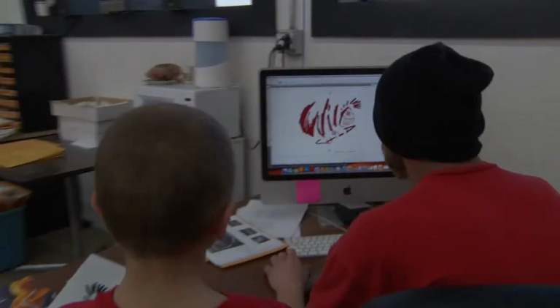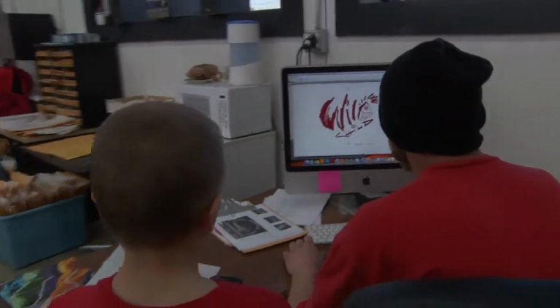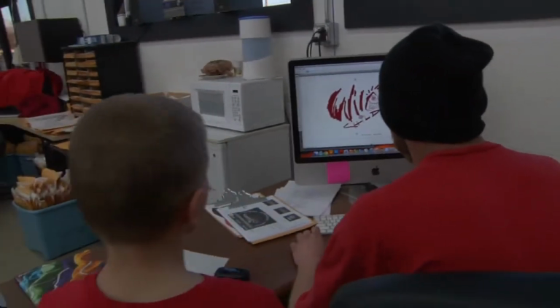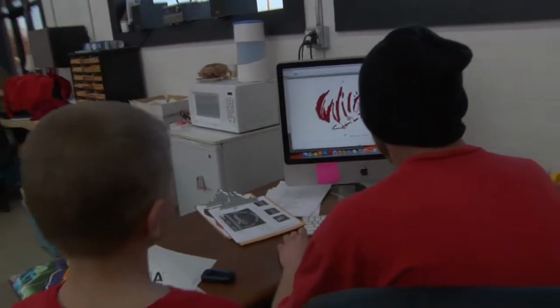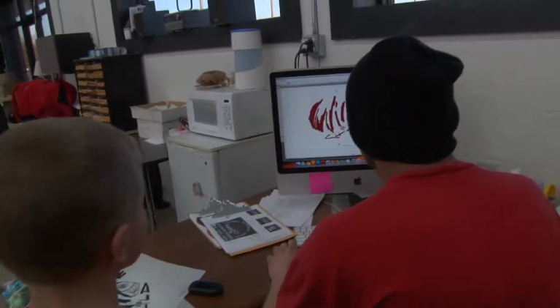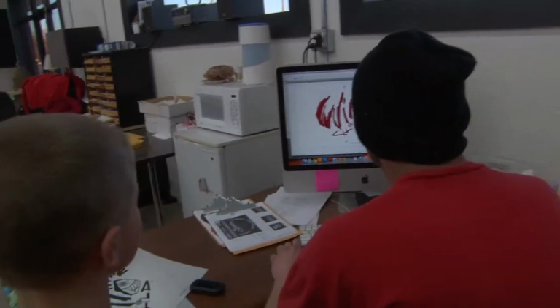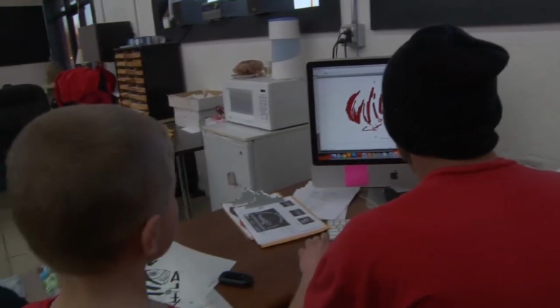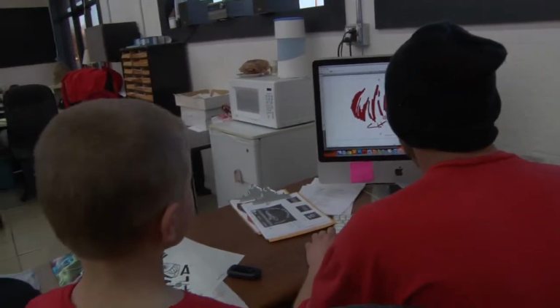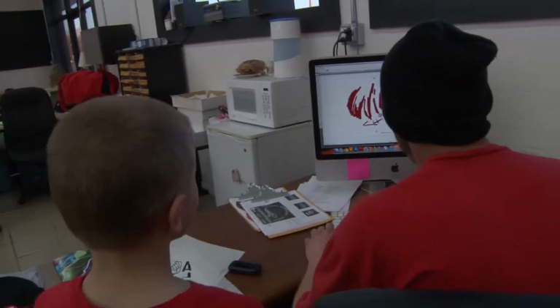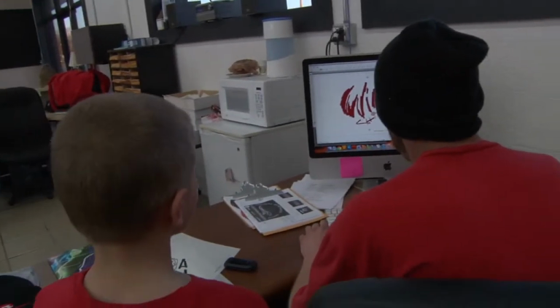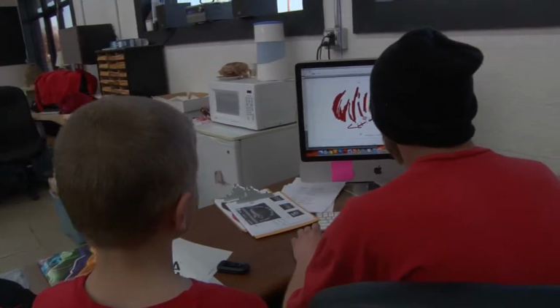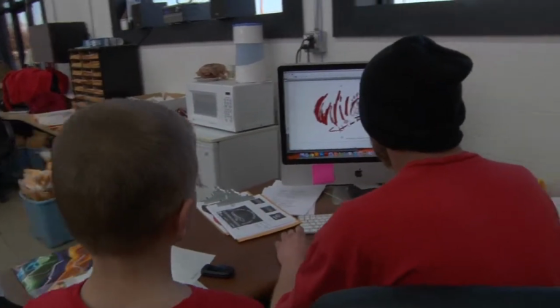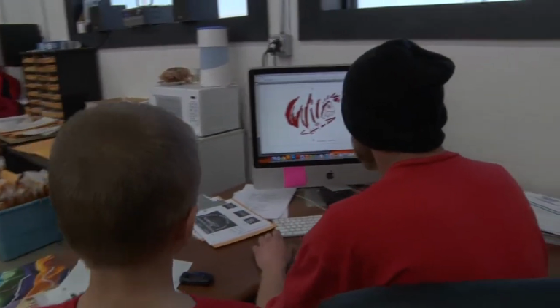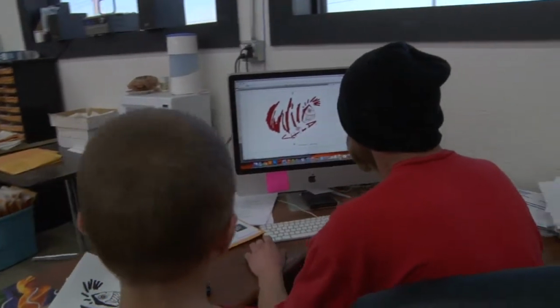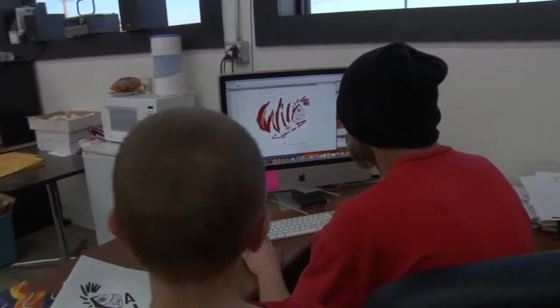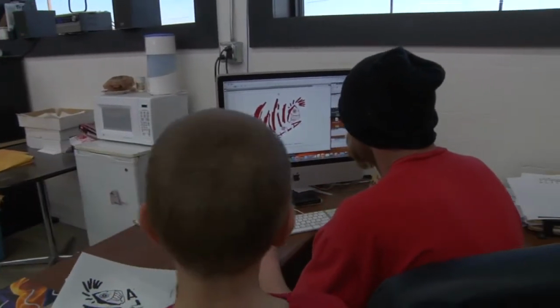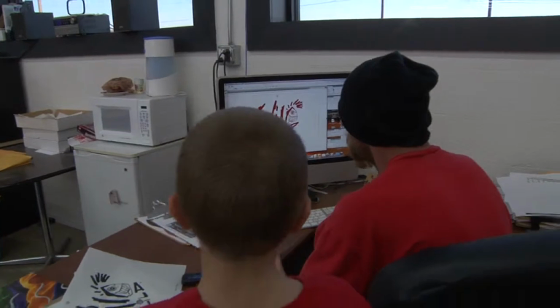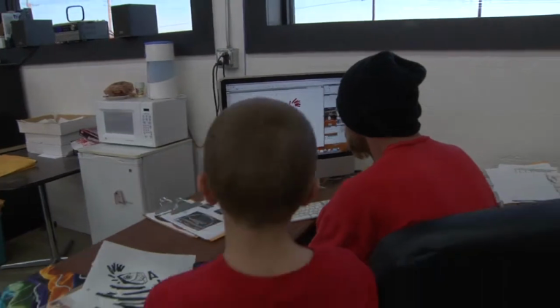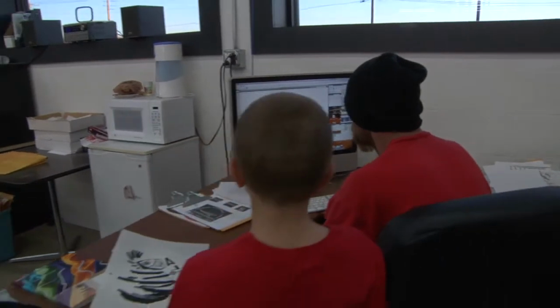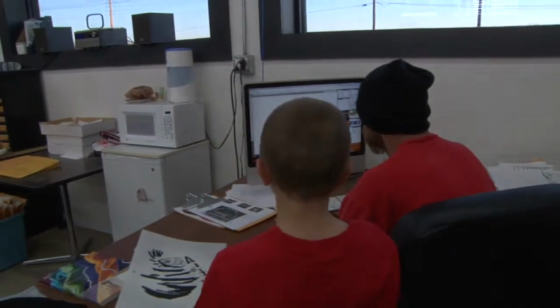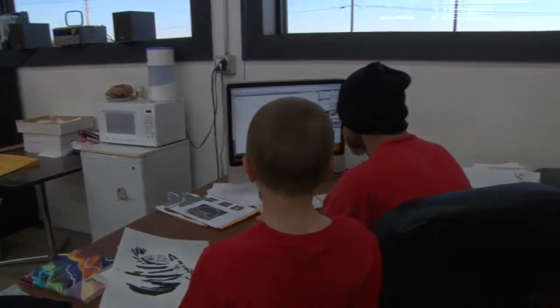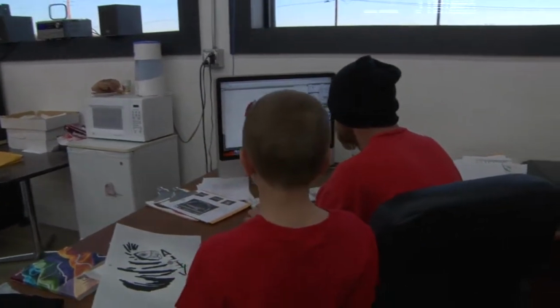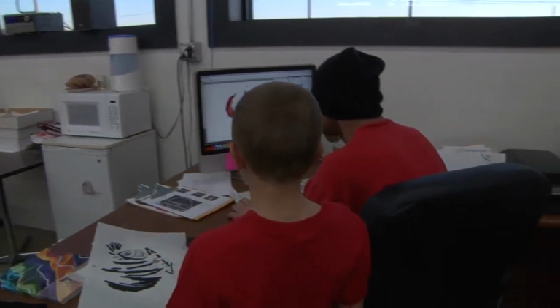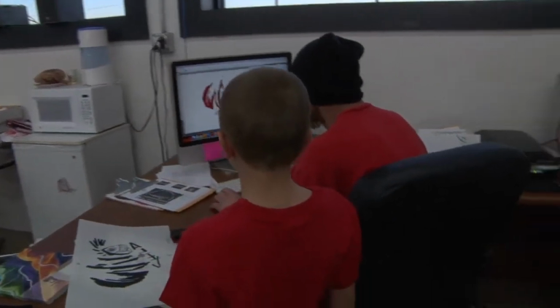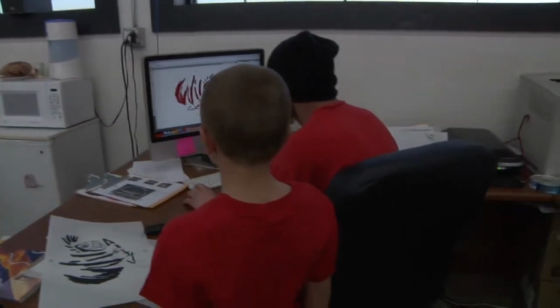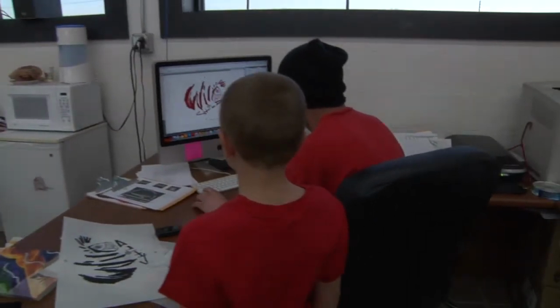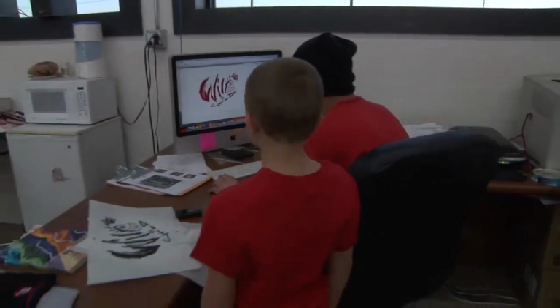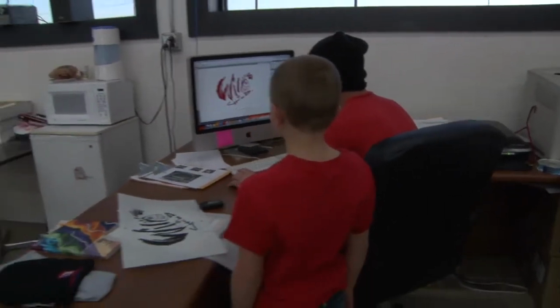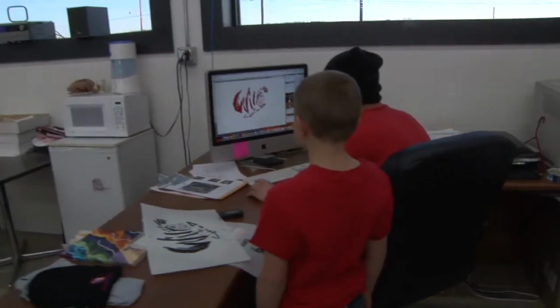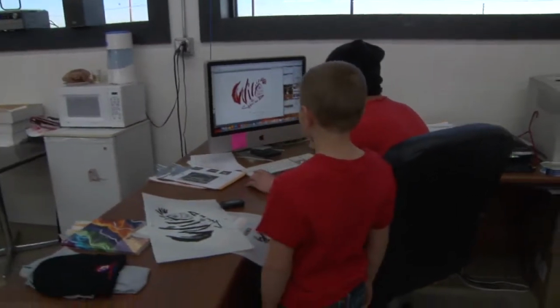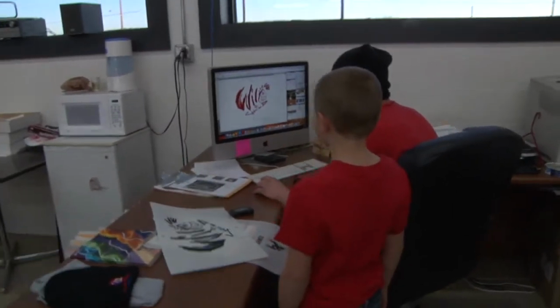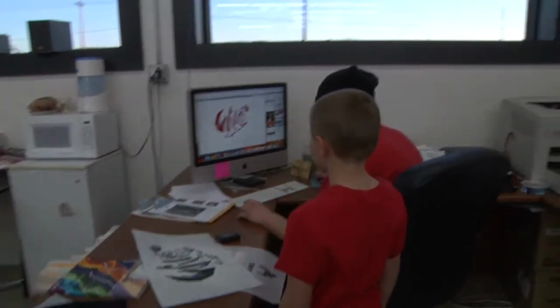Let's knock out these little — we'll just clean it up a little bit and we'll be ready to go right there.